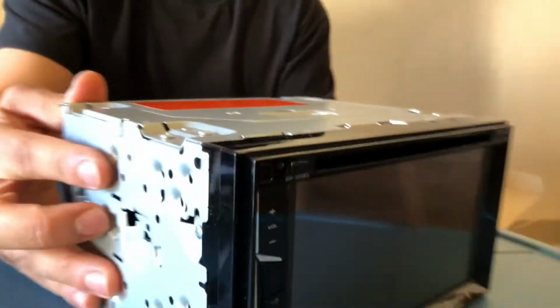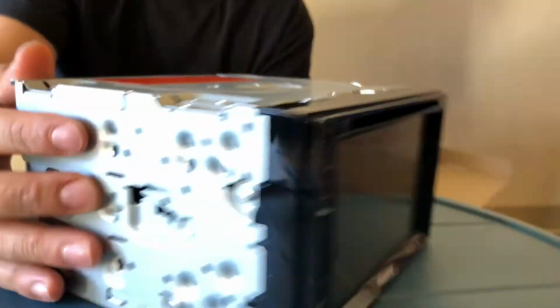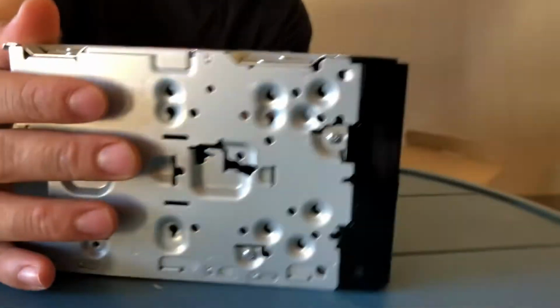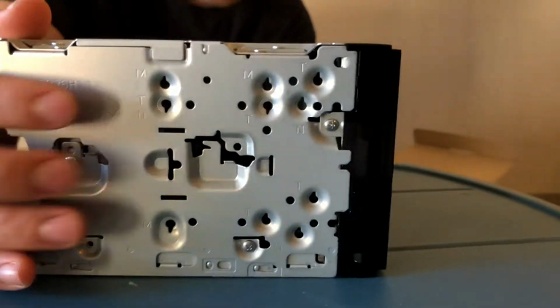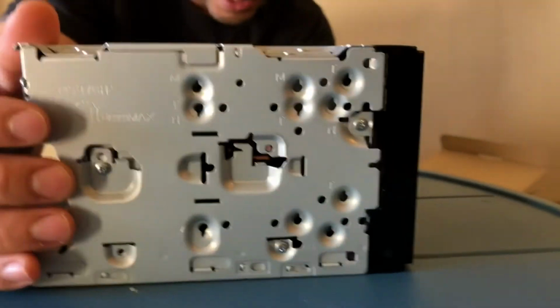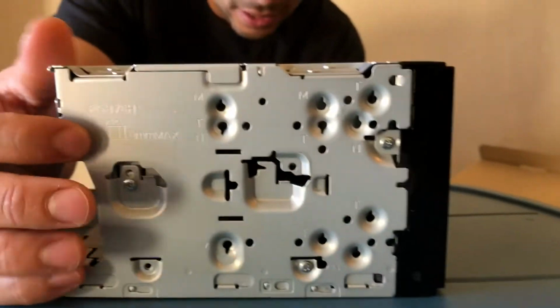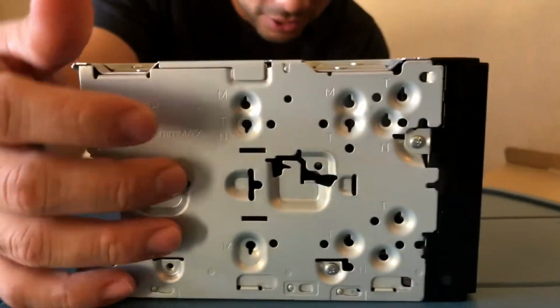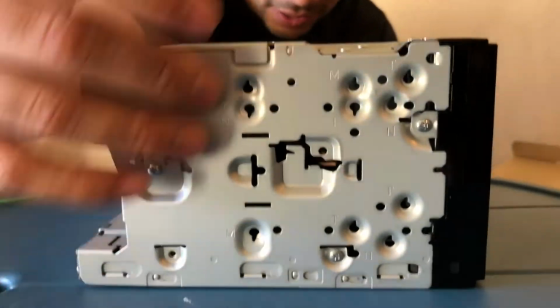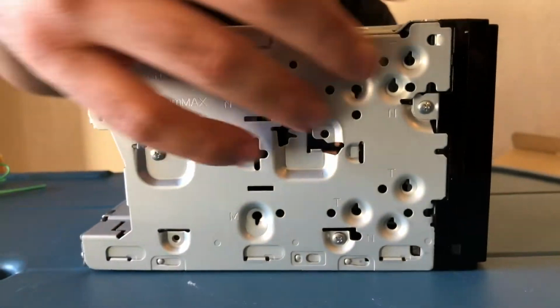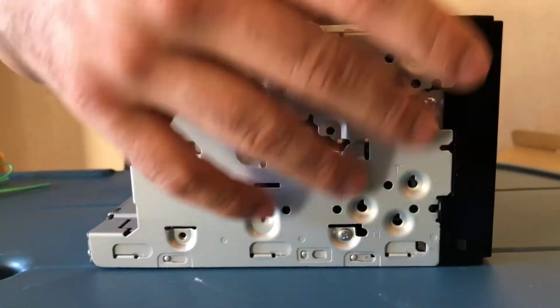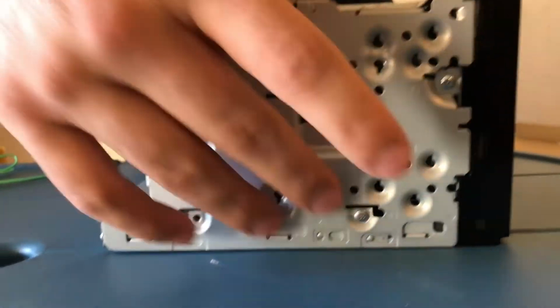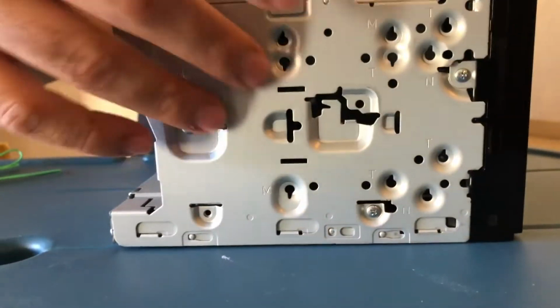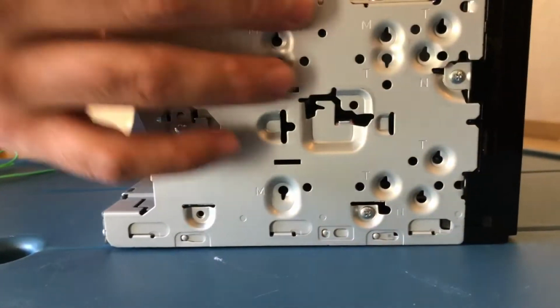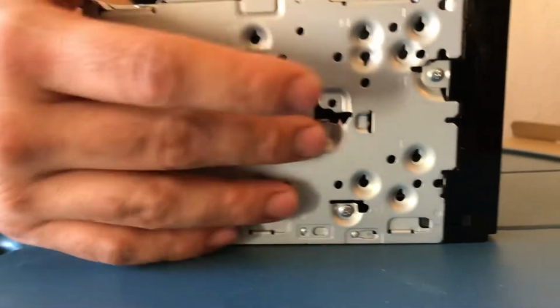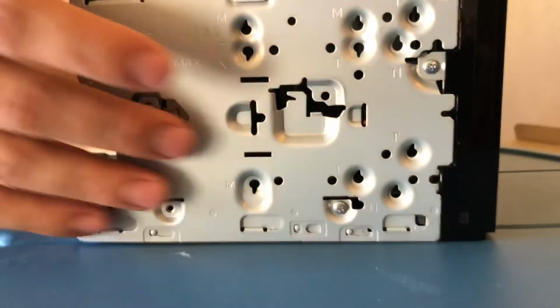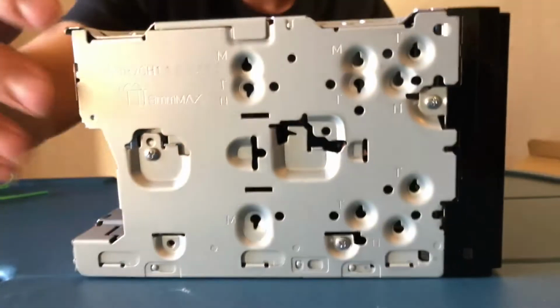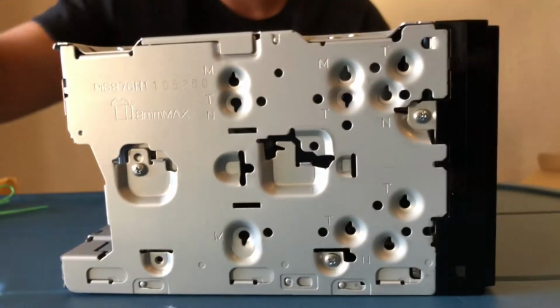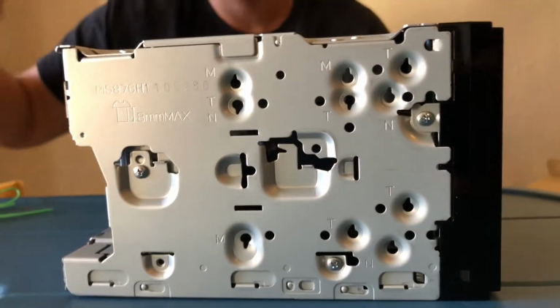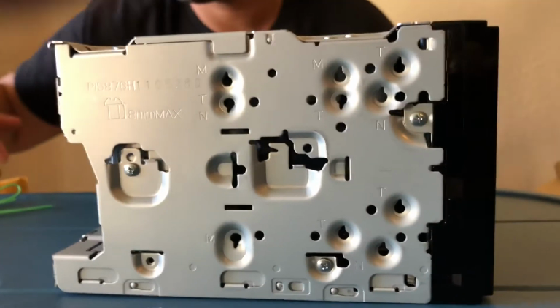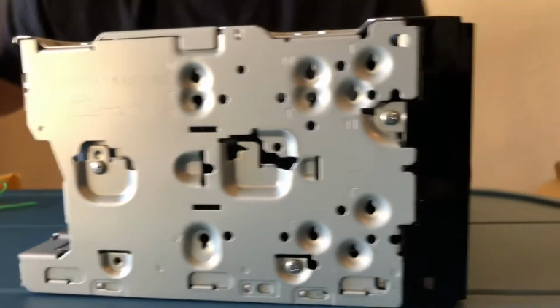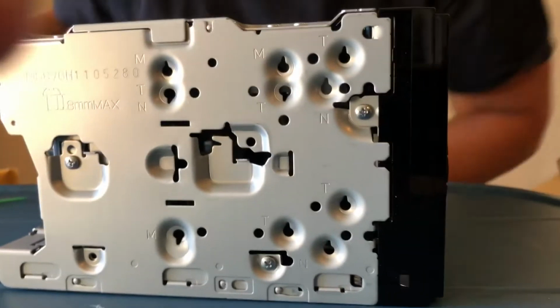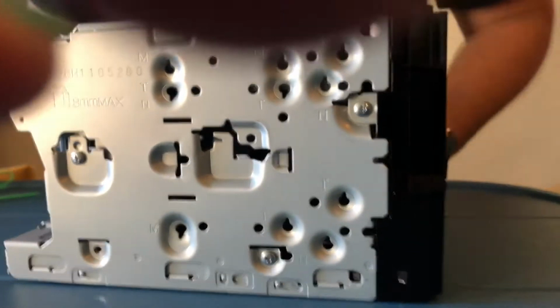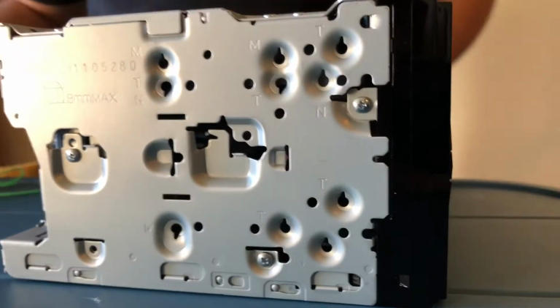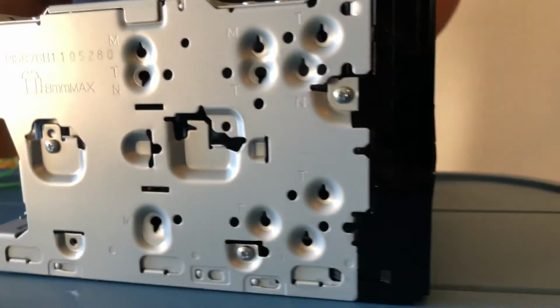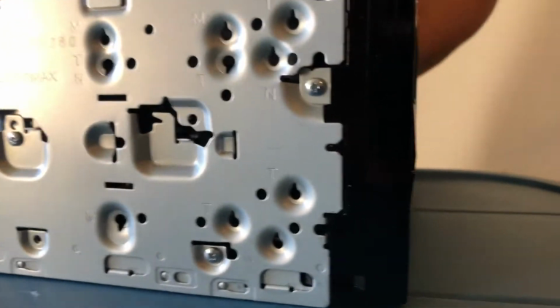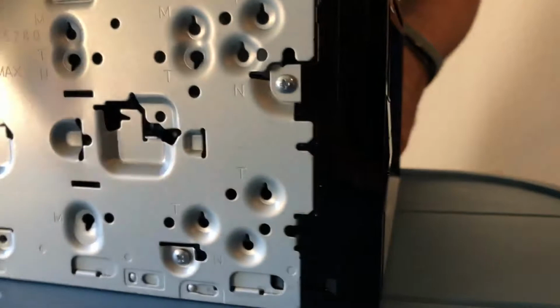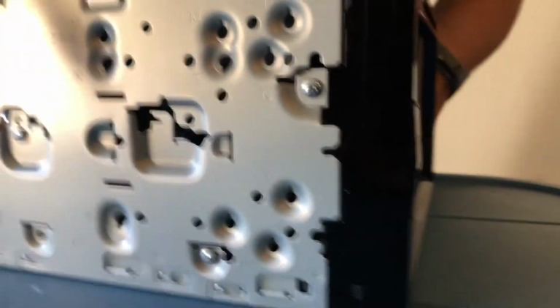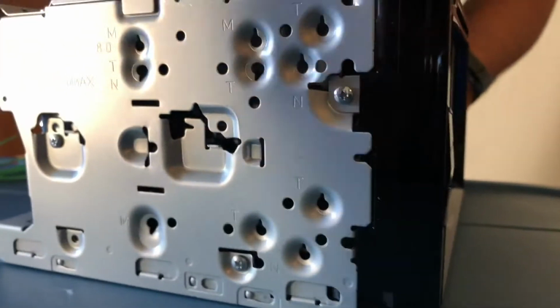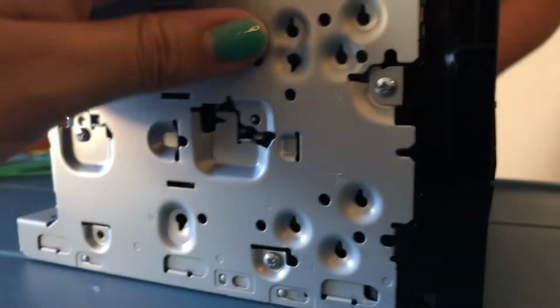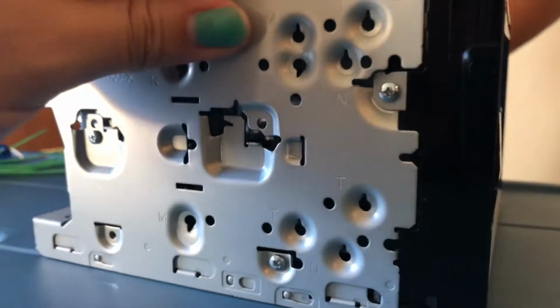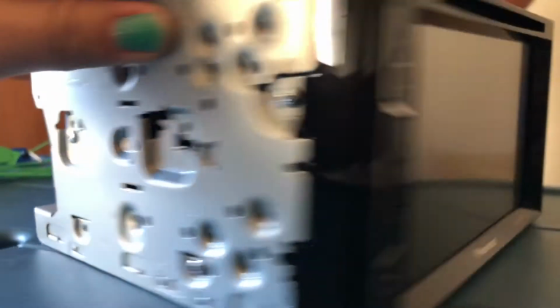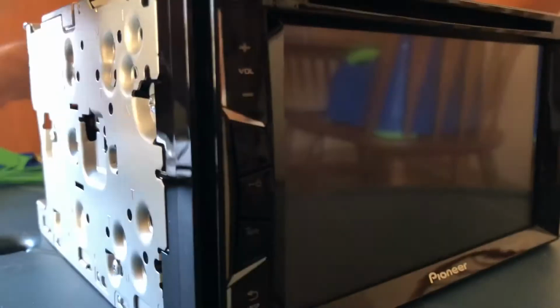As you can see, all these different mounting brackets here — depending on what kind of dash kit you get depends on what type of hardware you're going to be using.